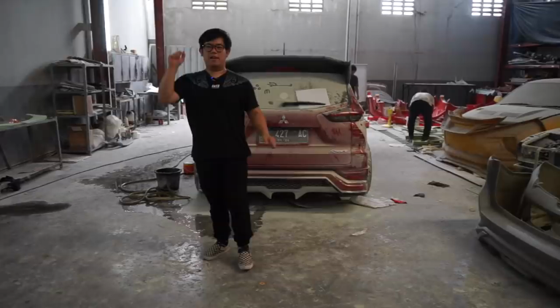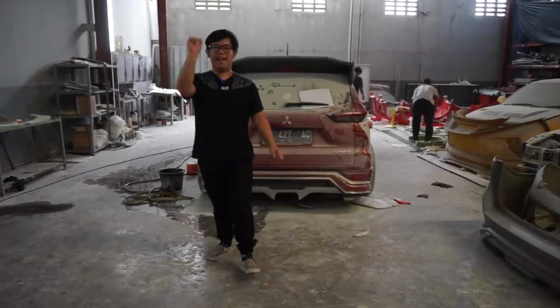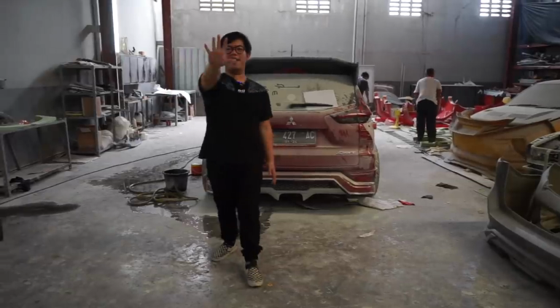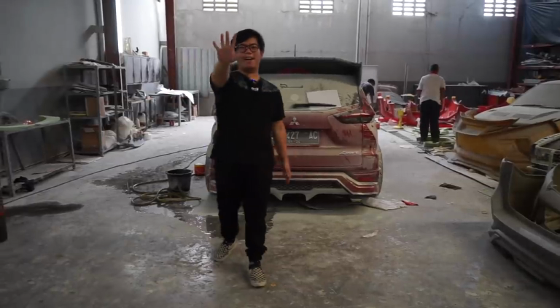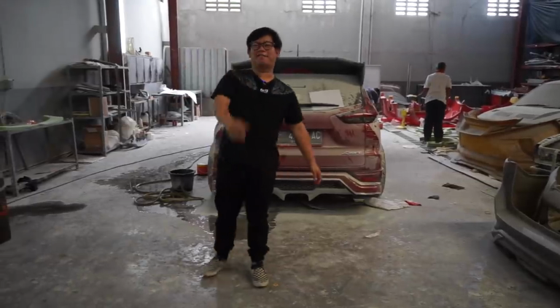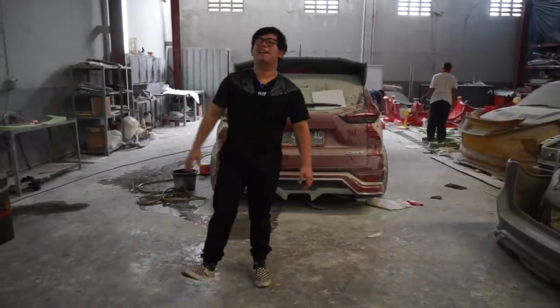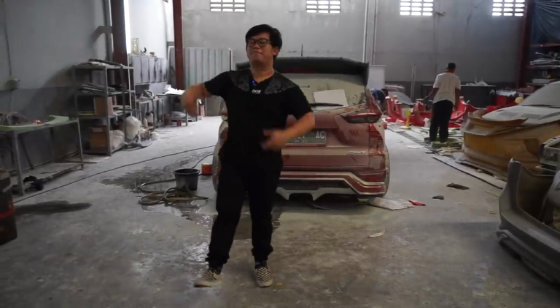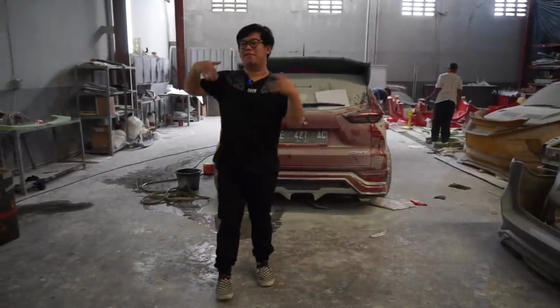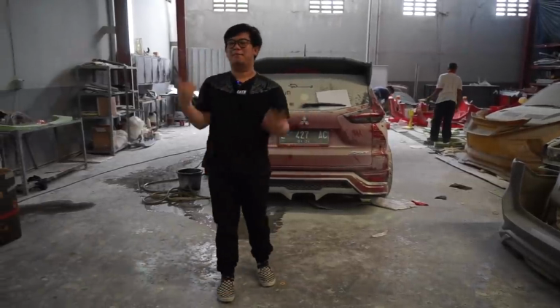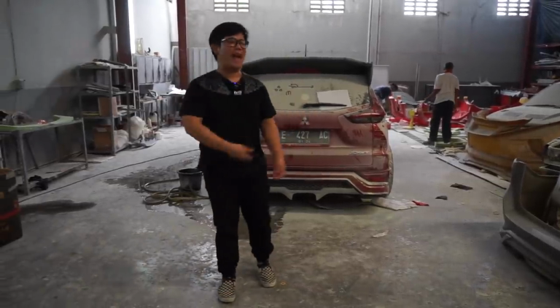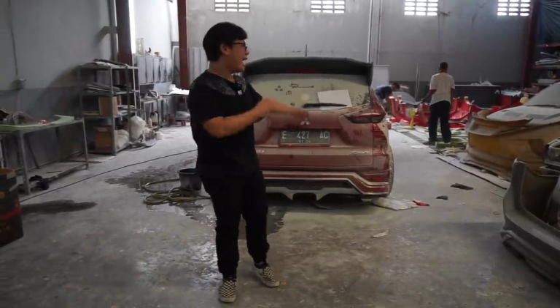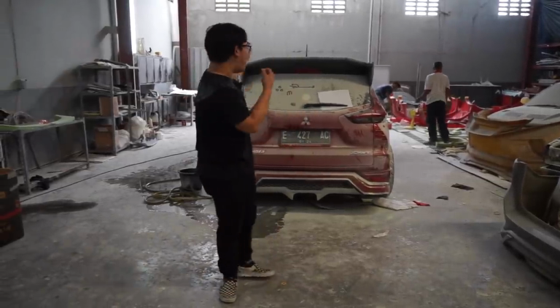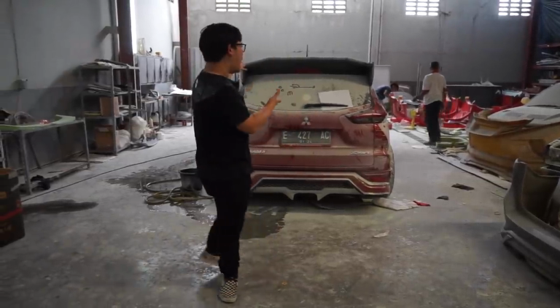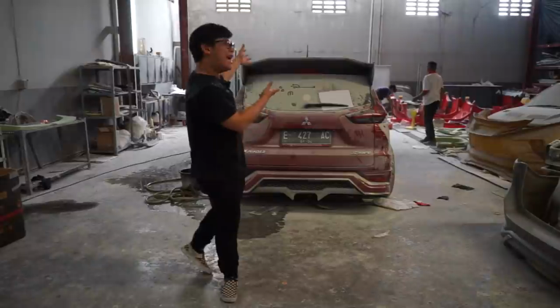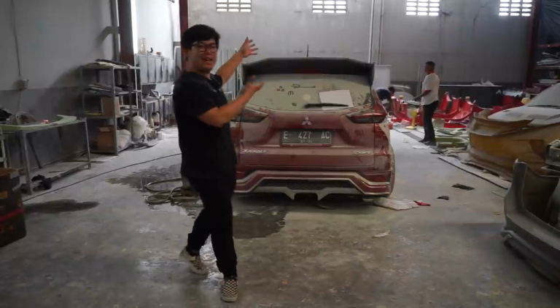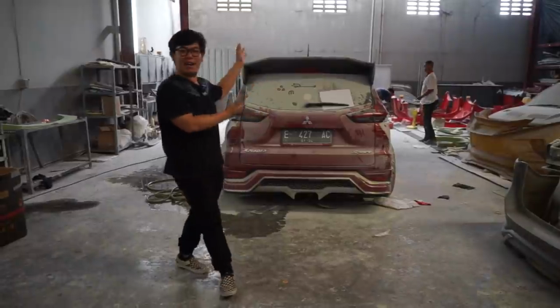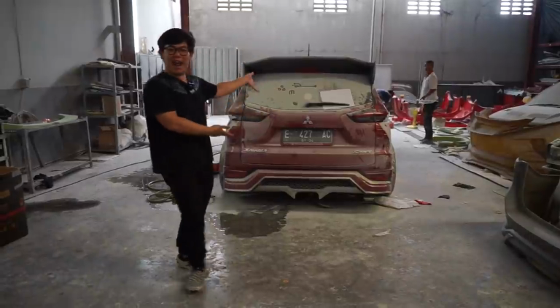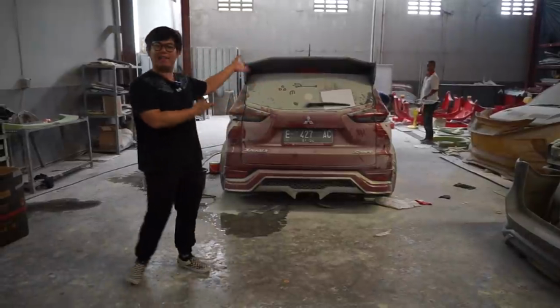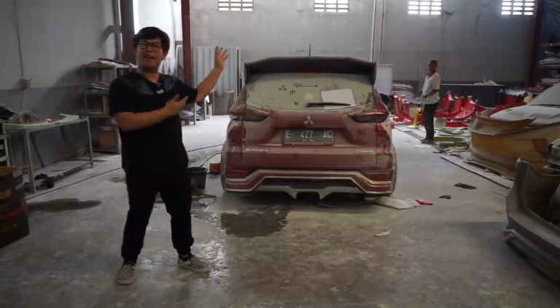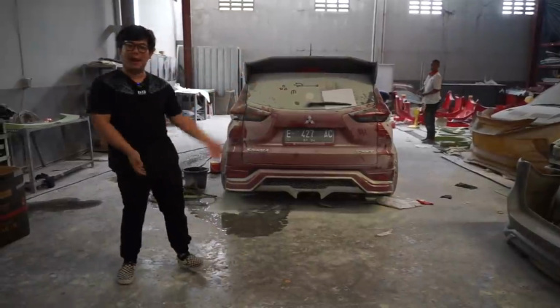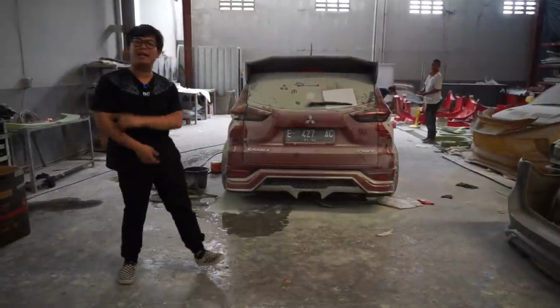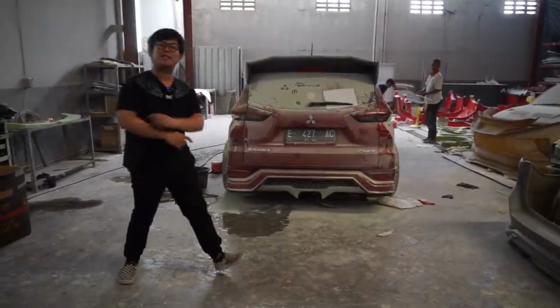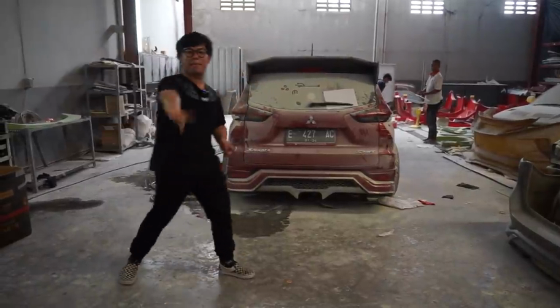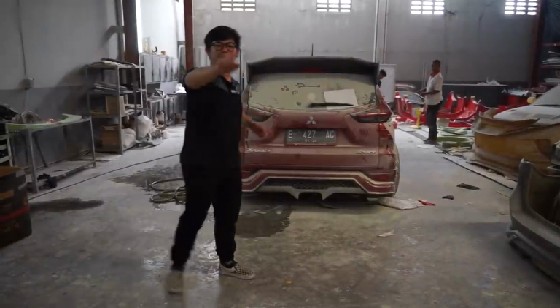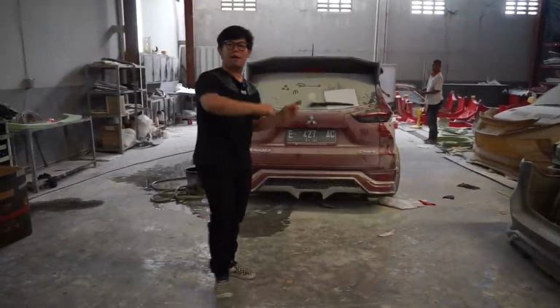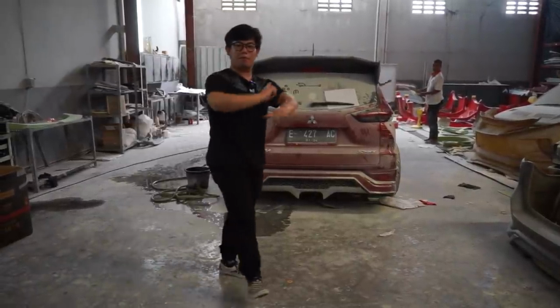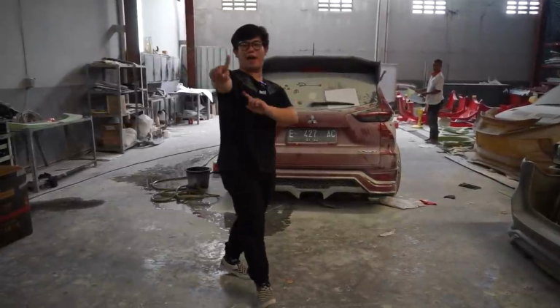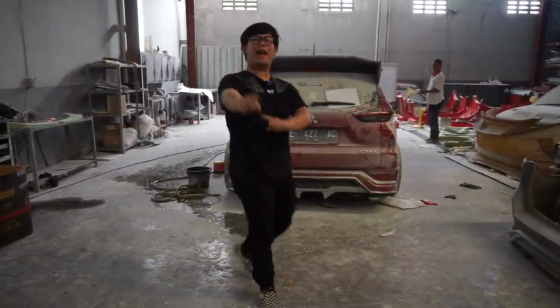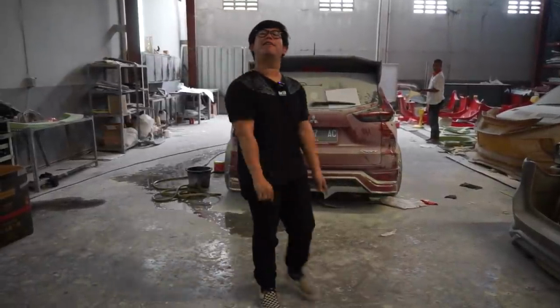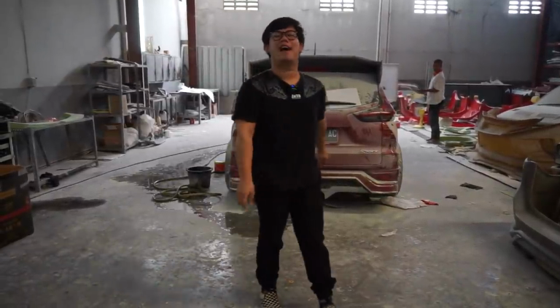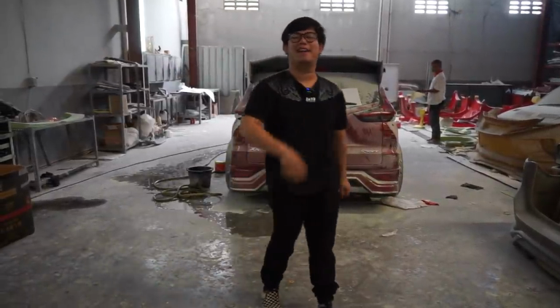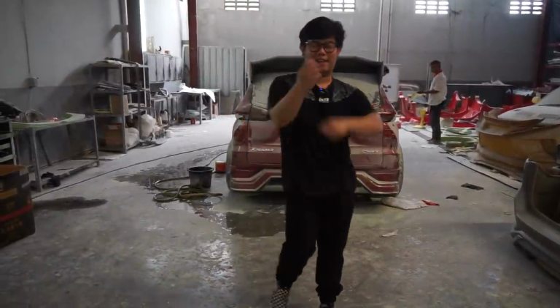Hello Earth, welcome back with me and my Red Expander Saber number one, and we are the Earth.